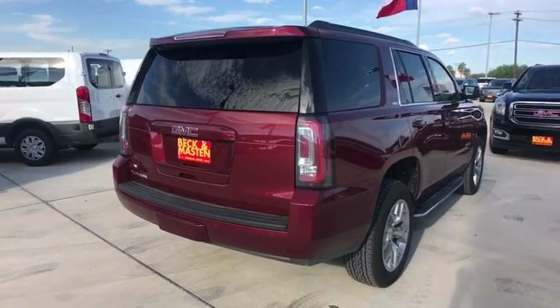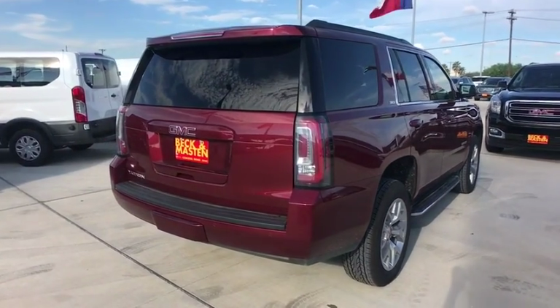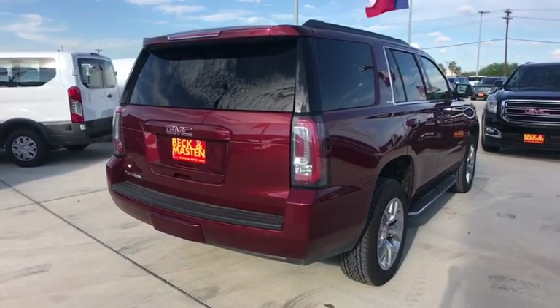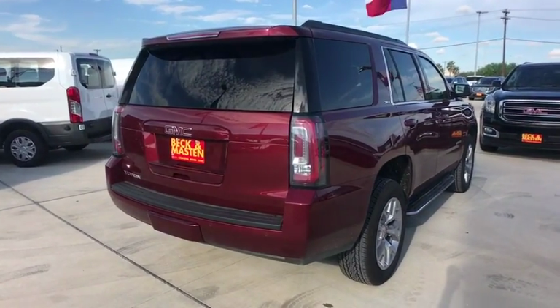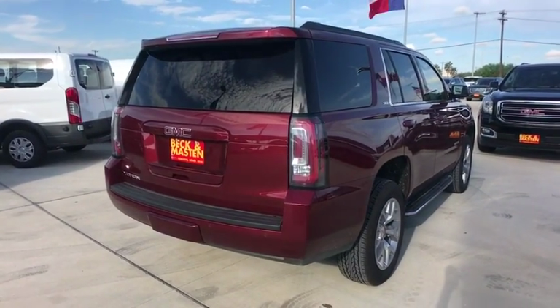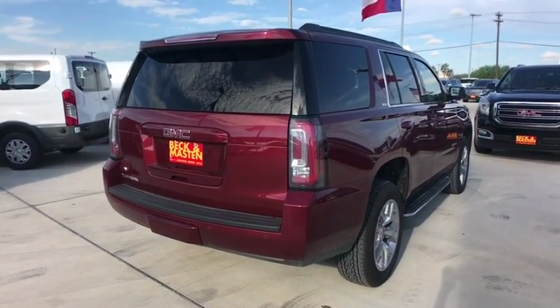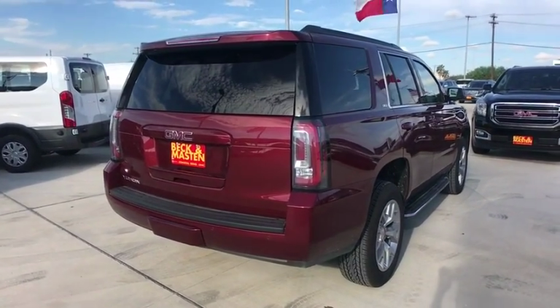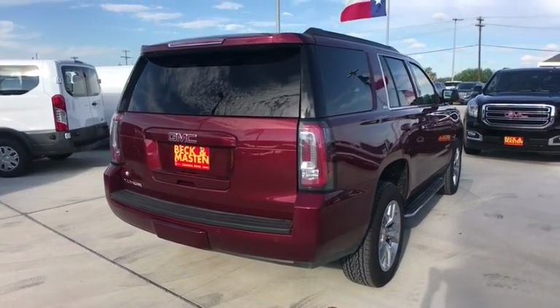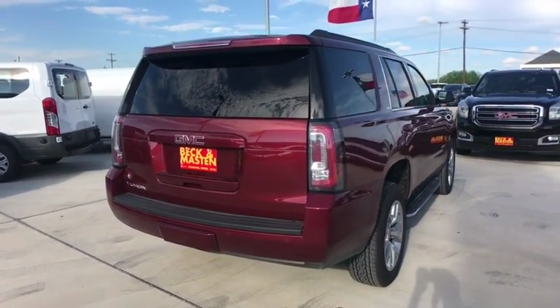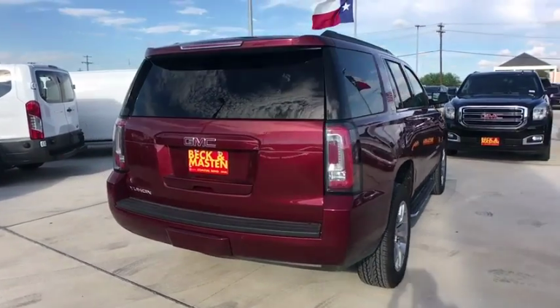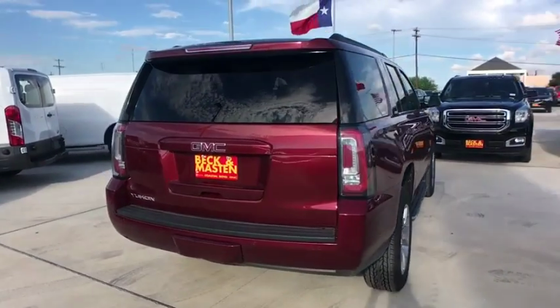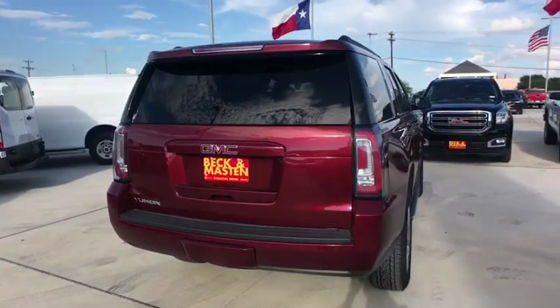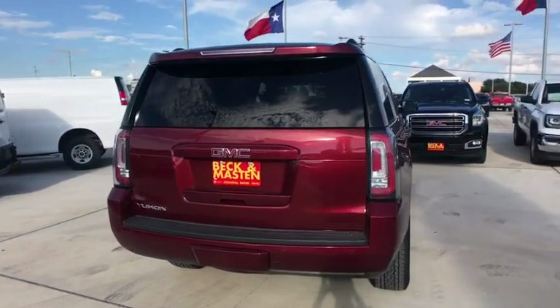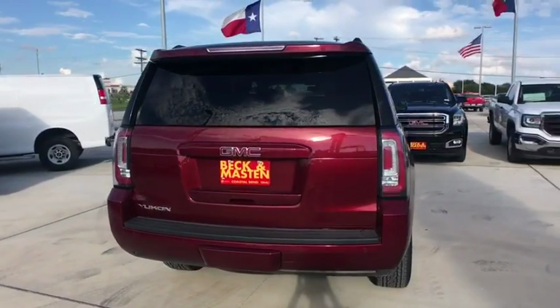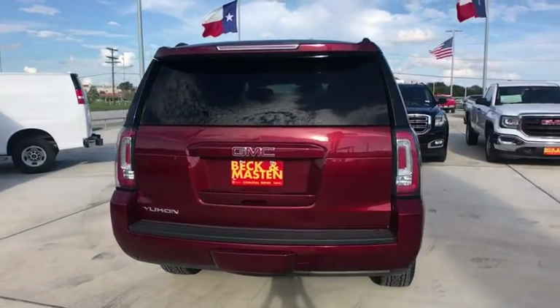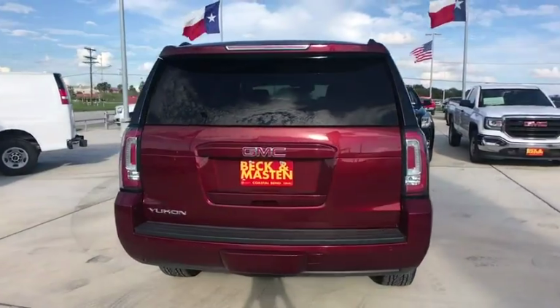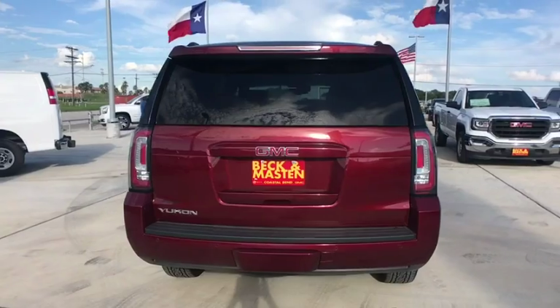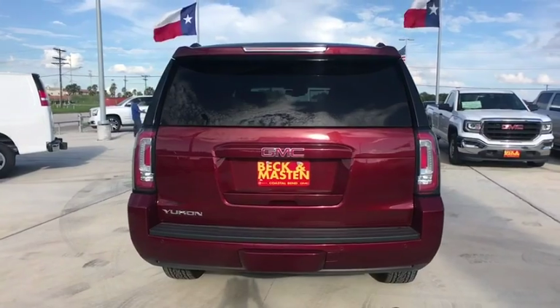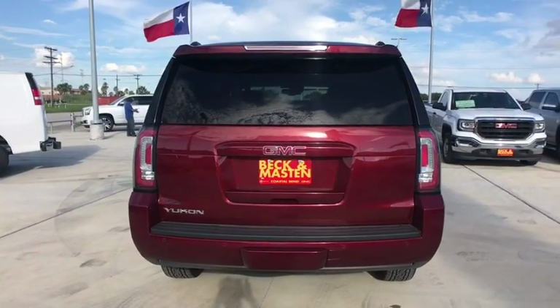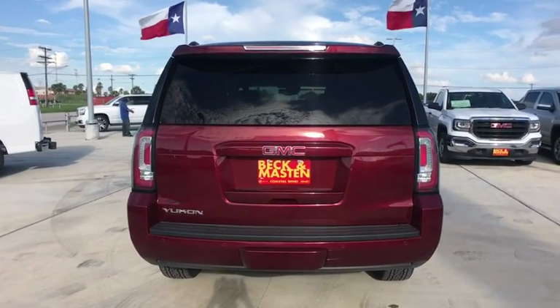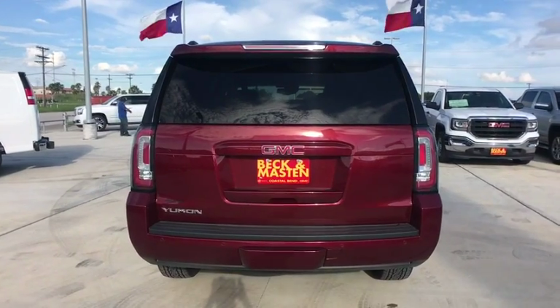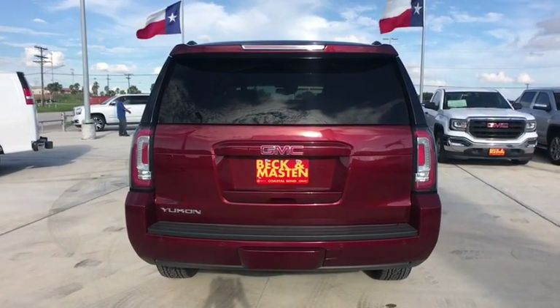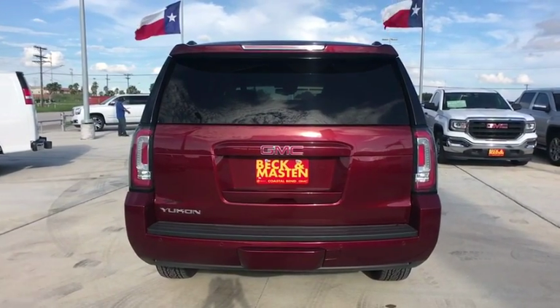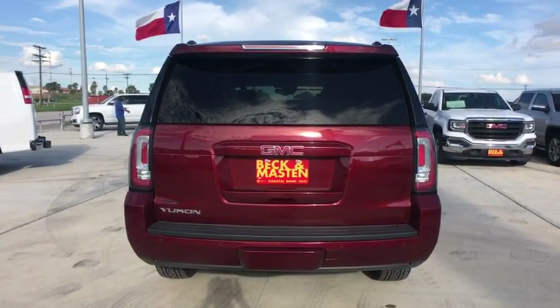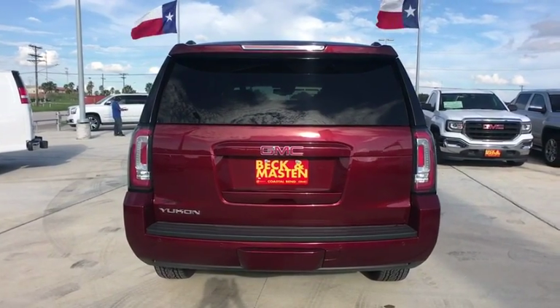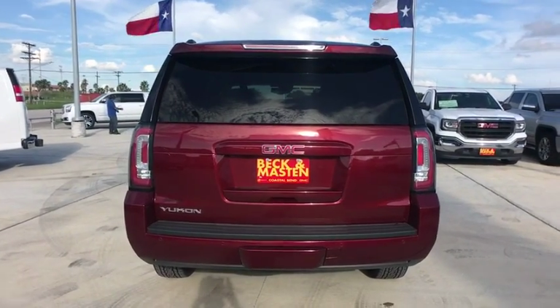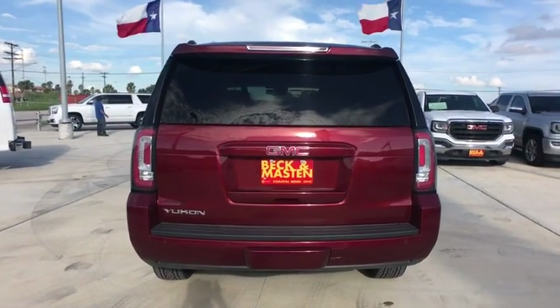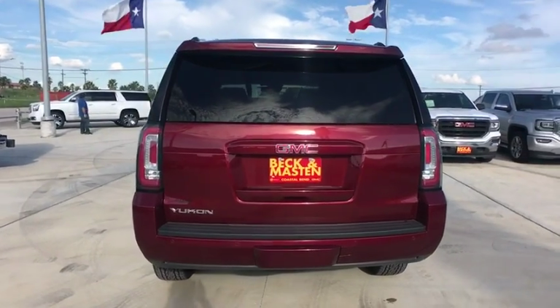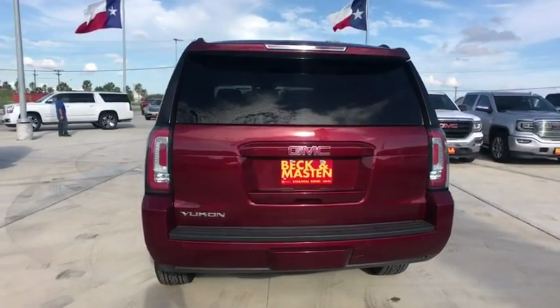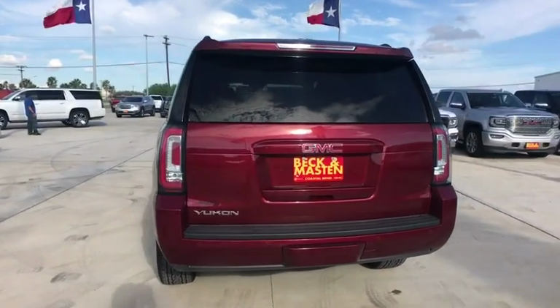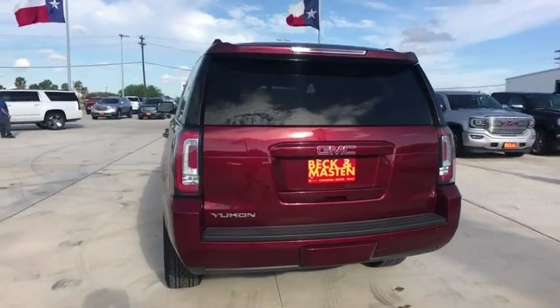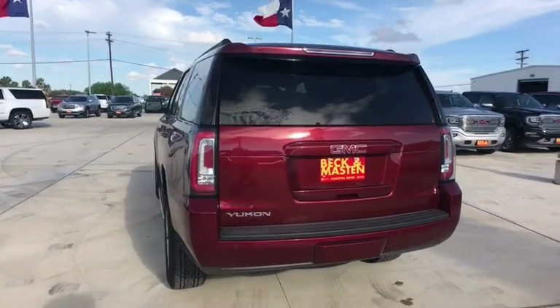Boasting a Vortech engine with active fuel management, flex fuel, Yukon is agile and capable.